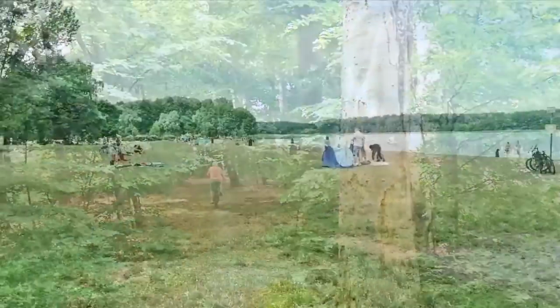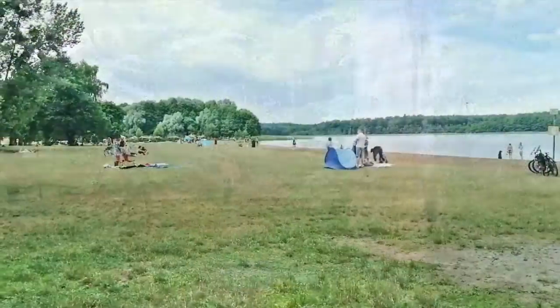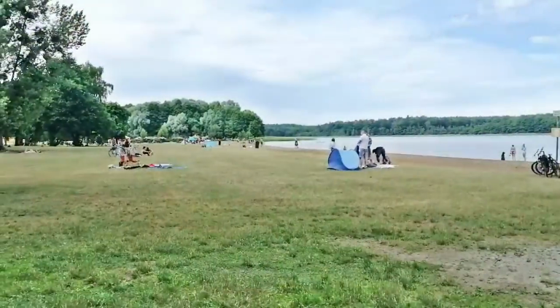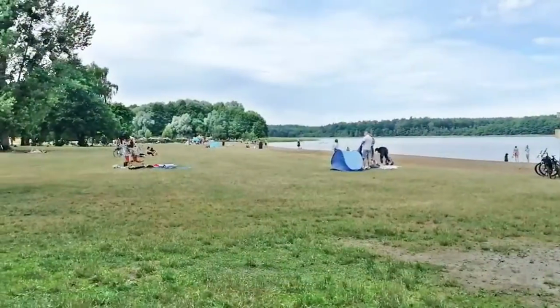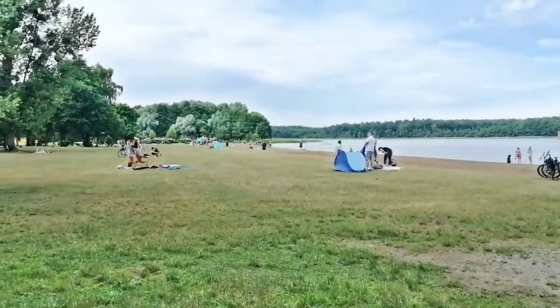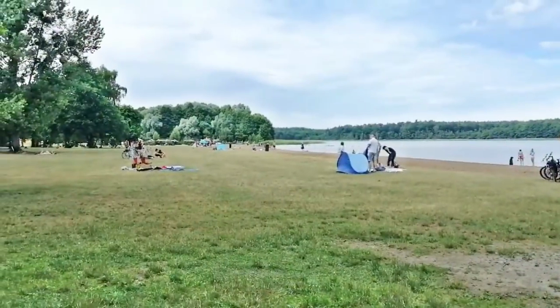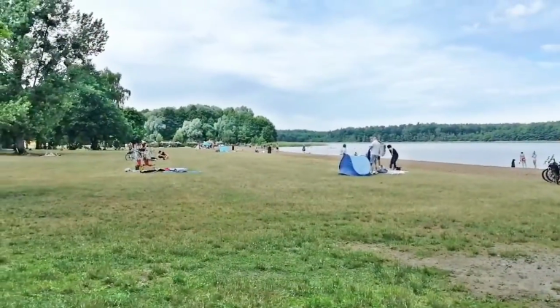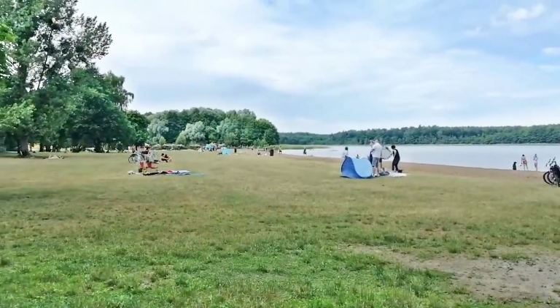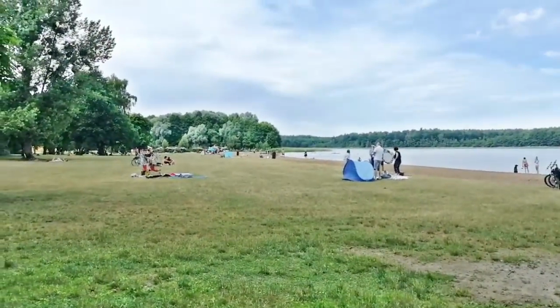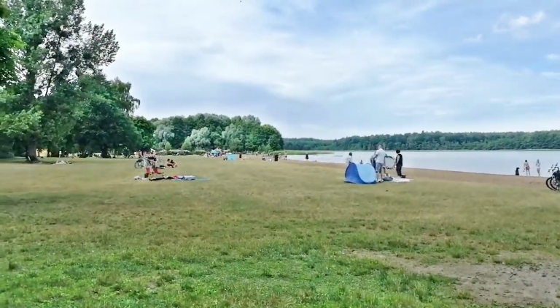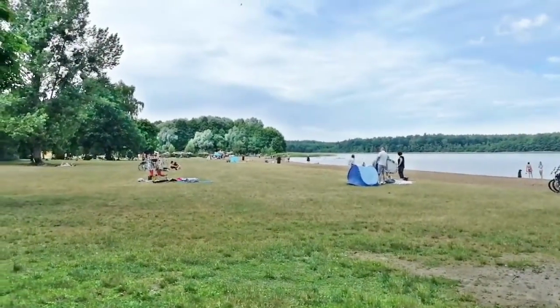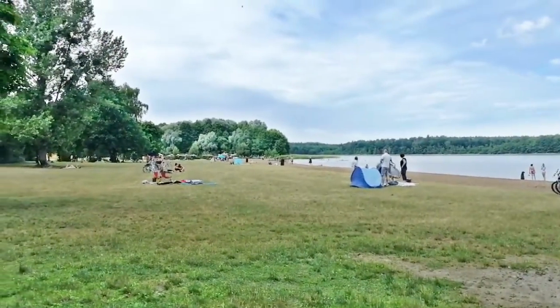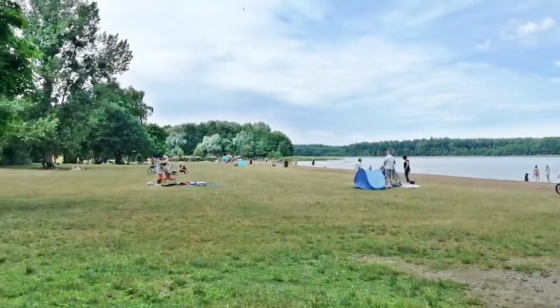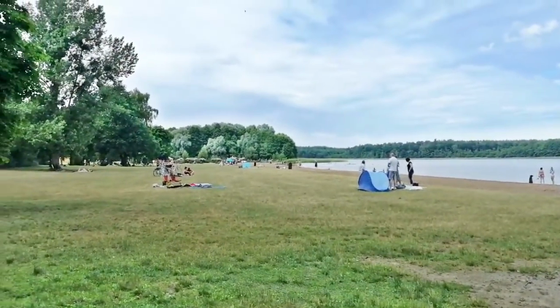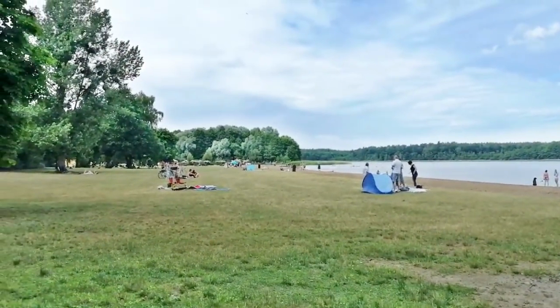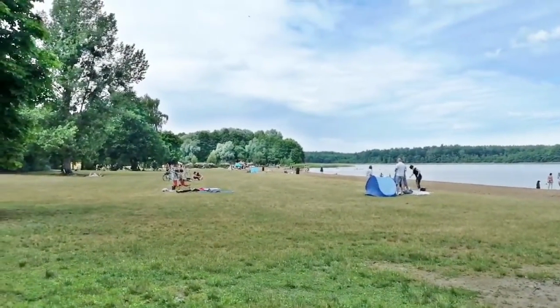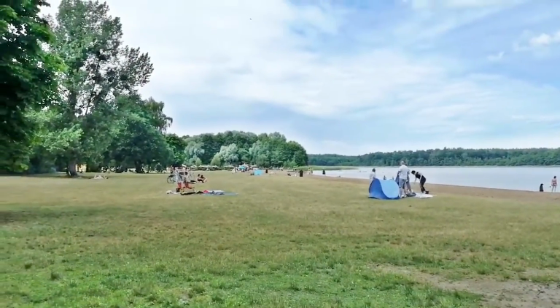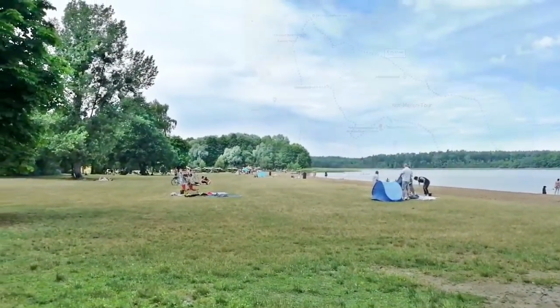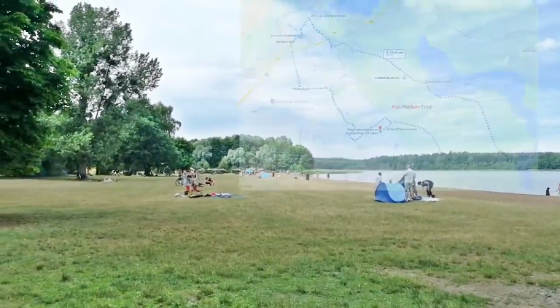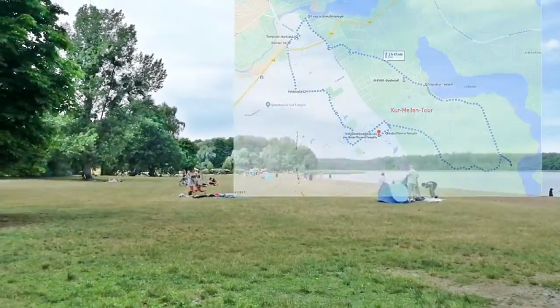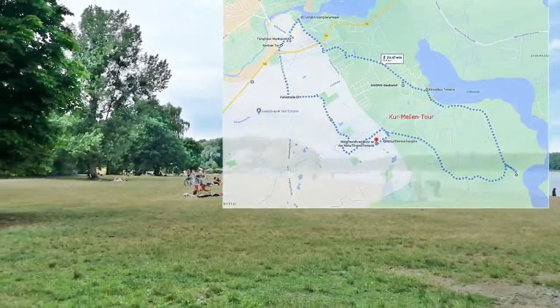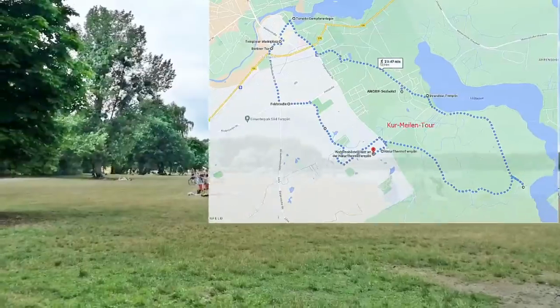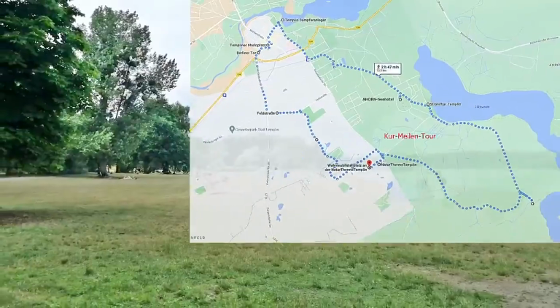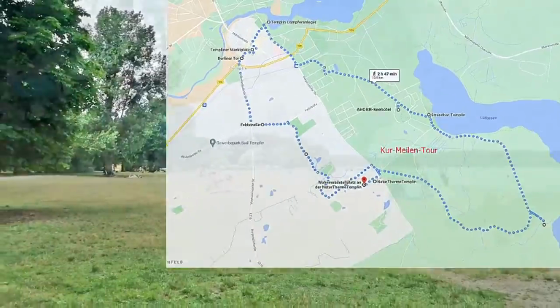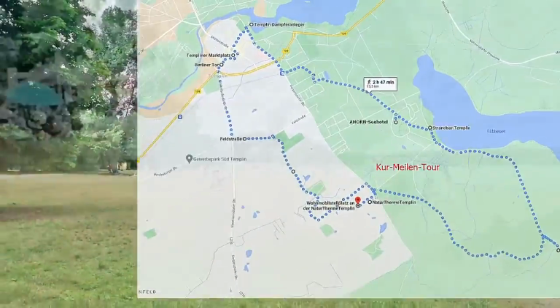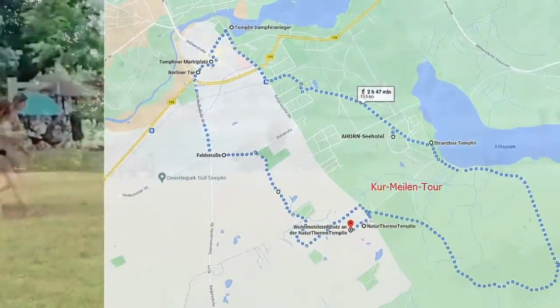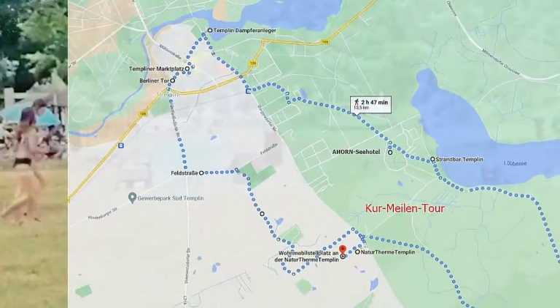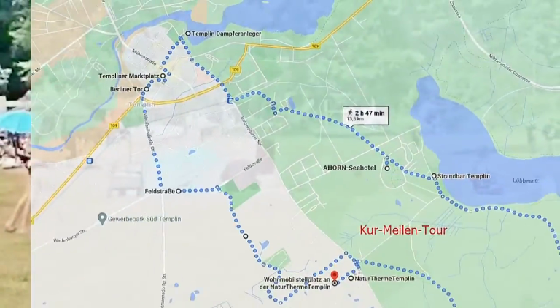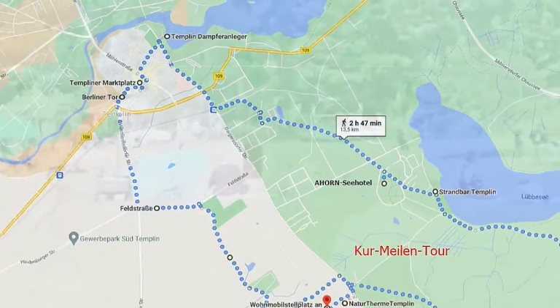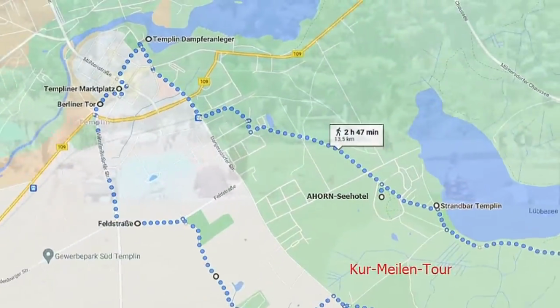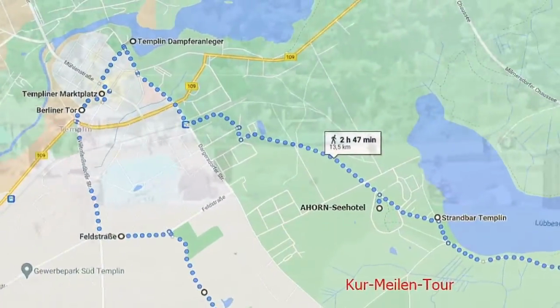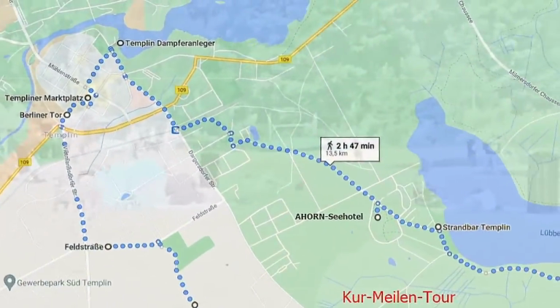And then the forest opens up to the Templin Beach Park, where many locals come to cool off from the heat.